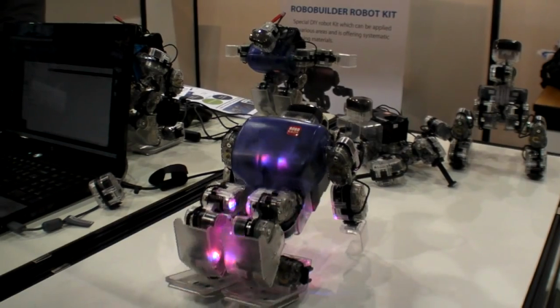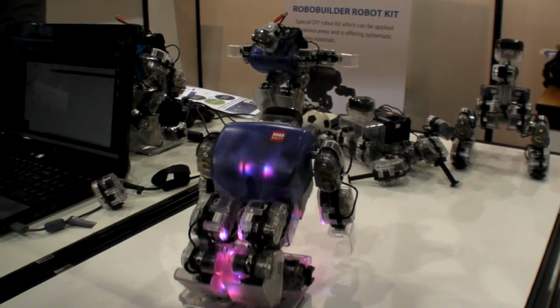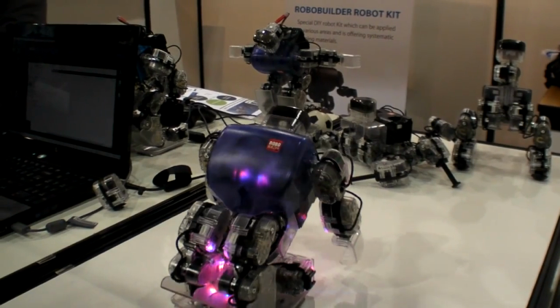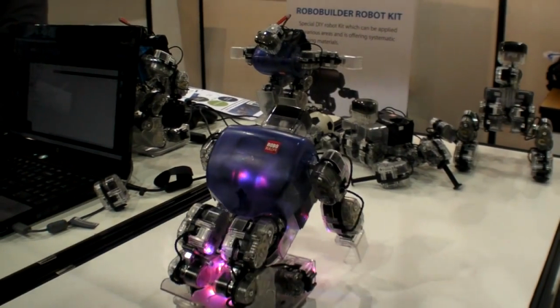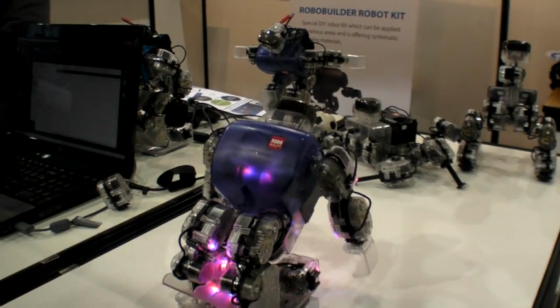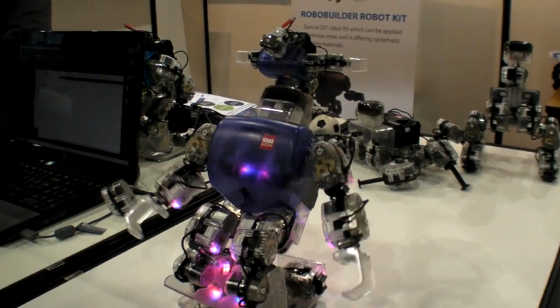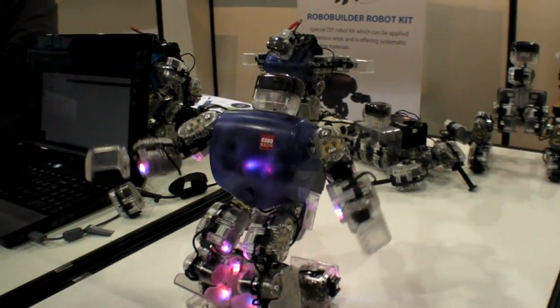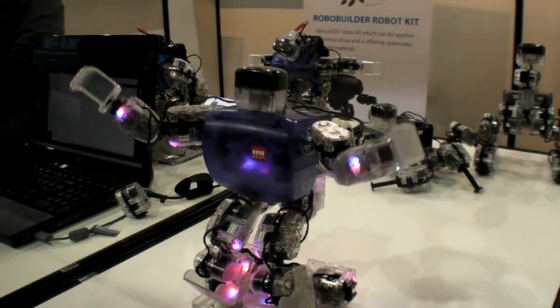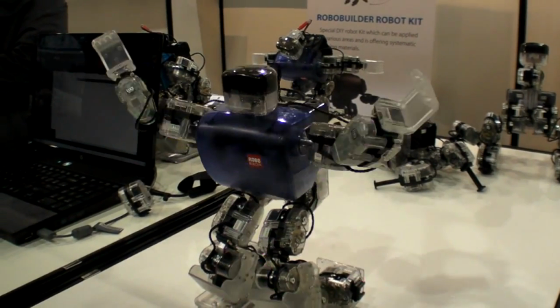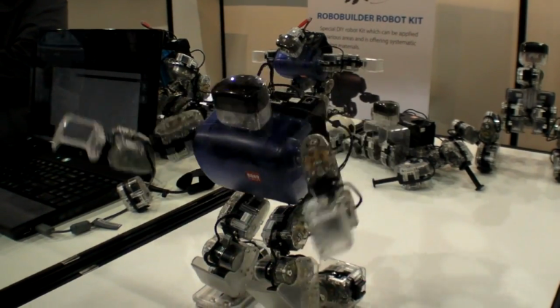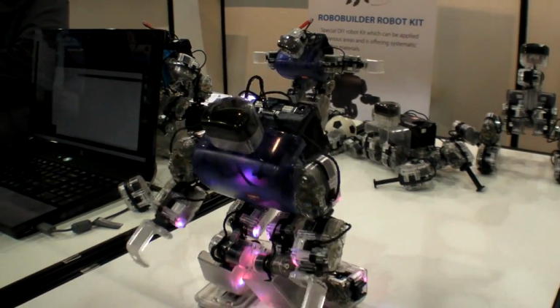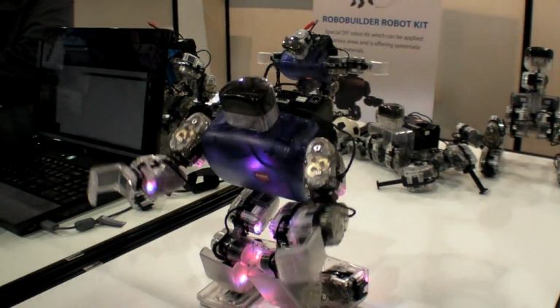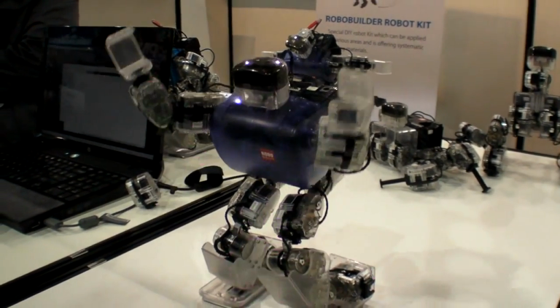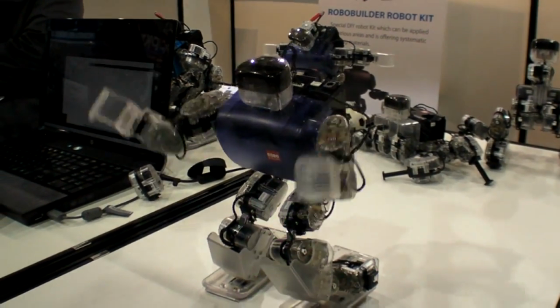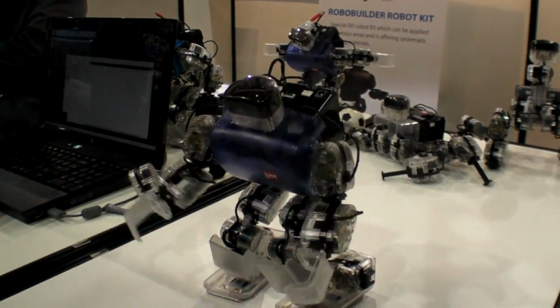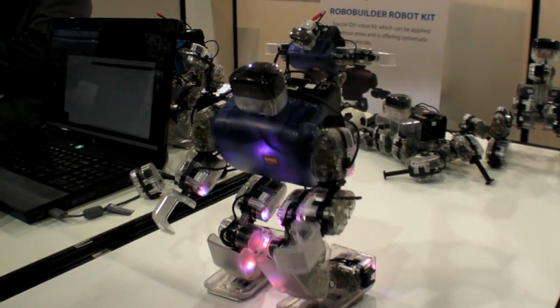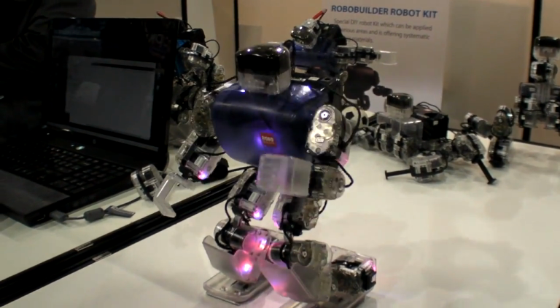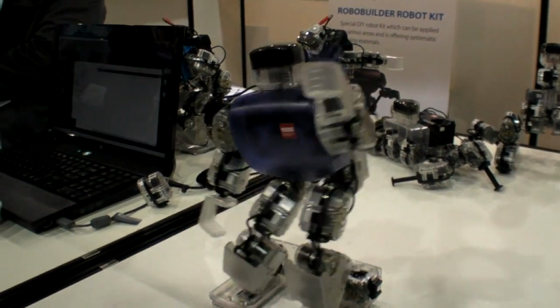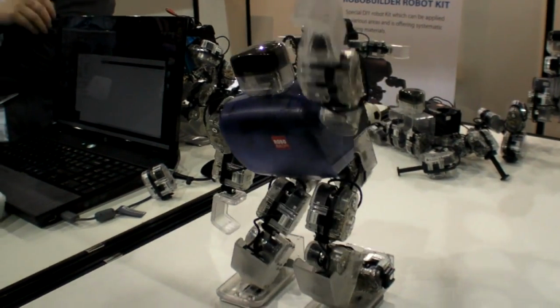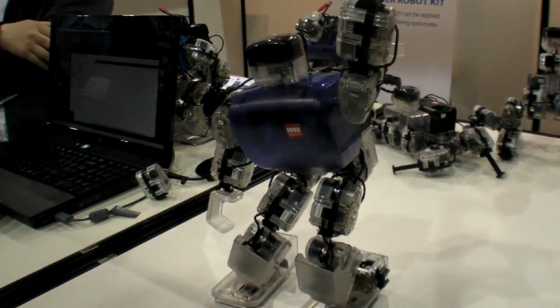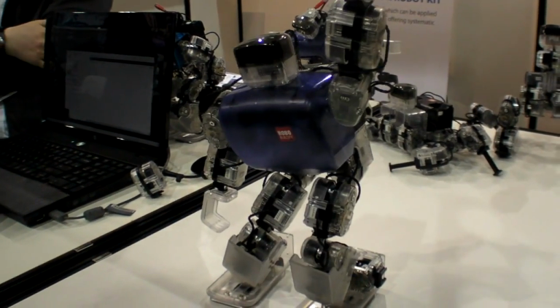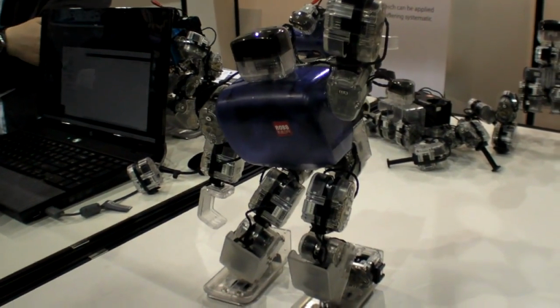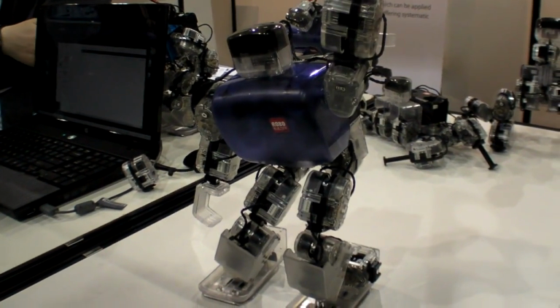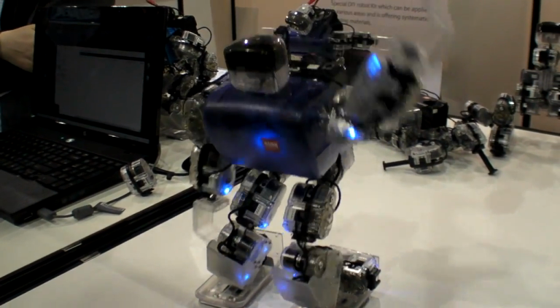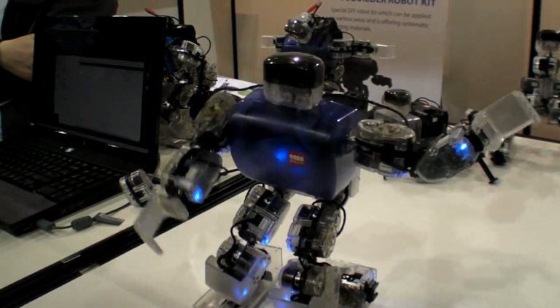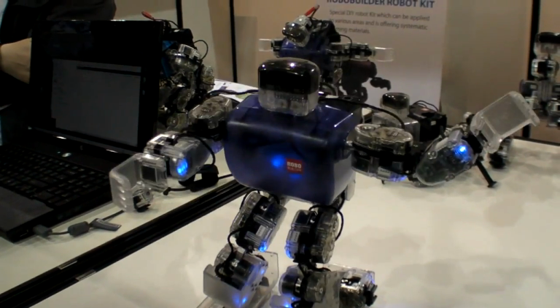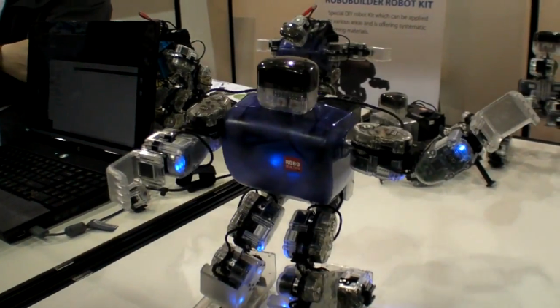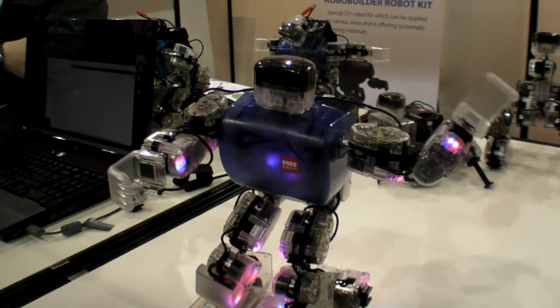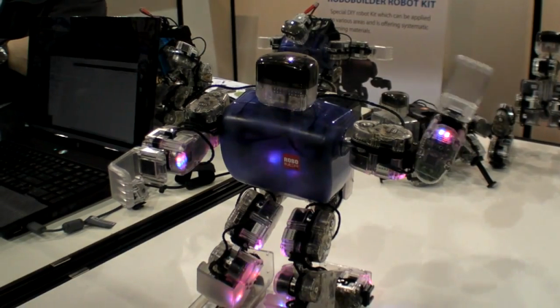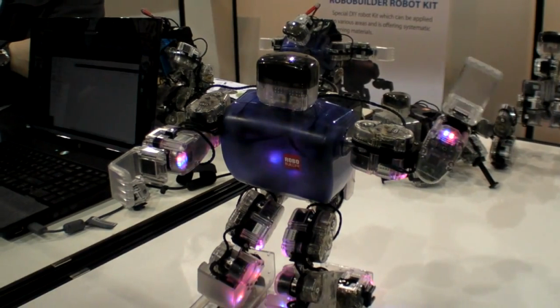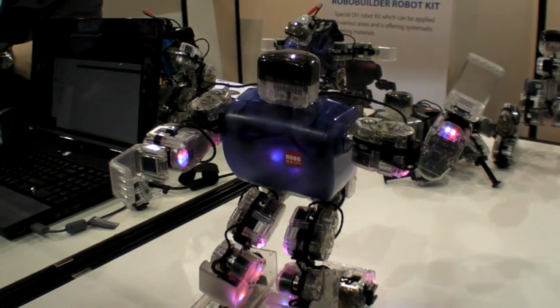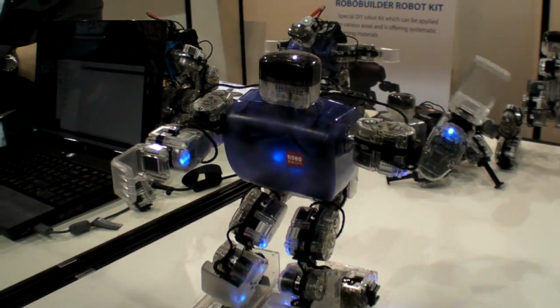I cannot get up. I don't think so. Oh yeah? Very courageous robots.